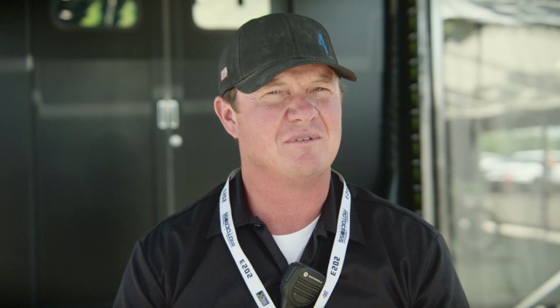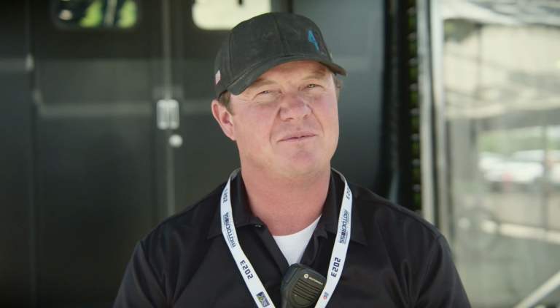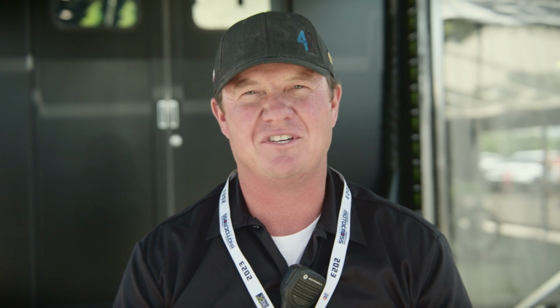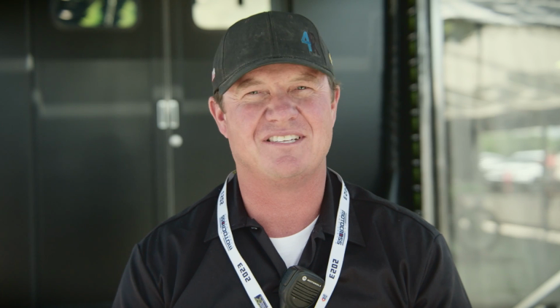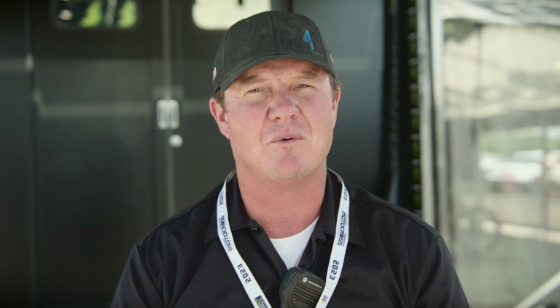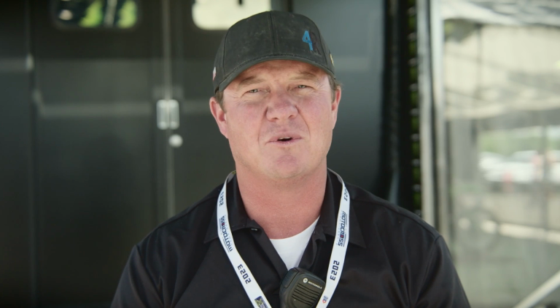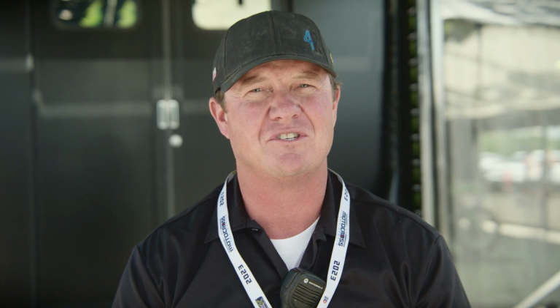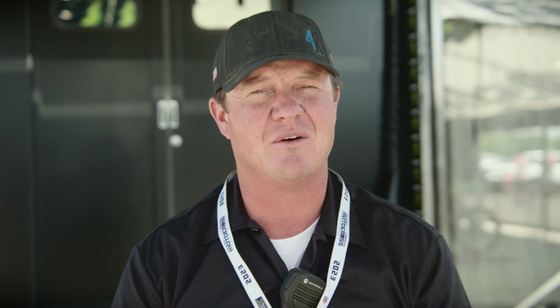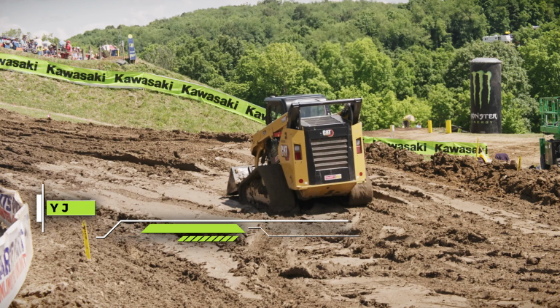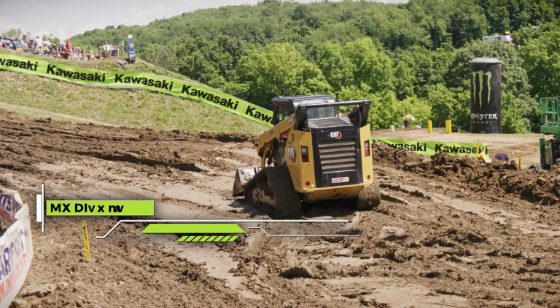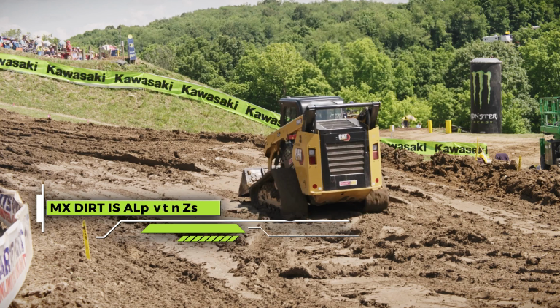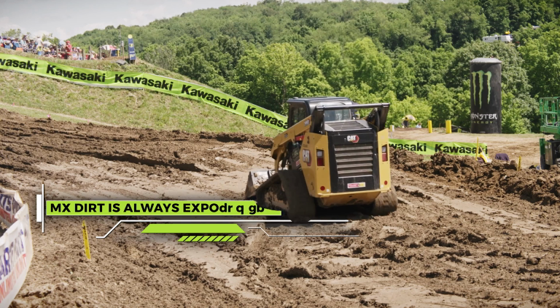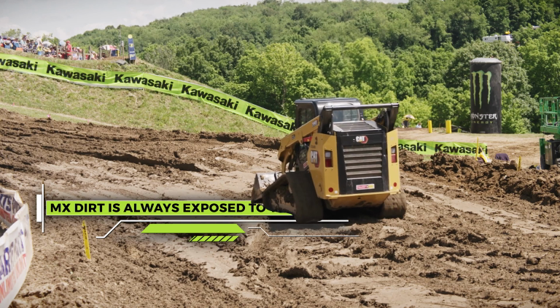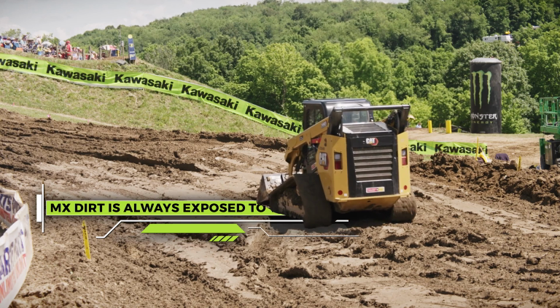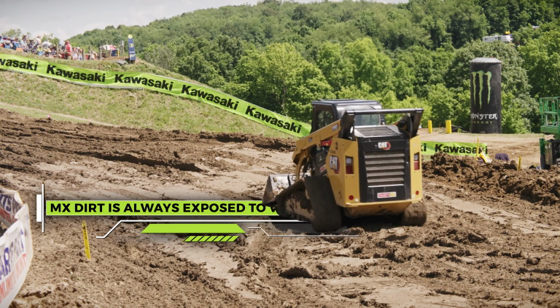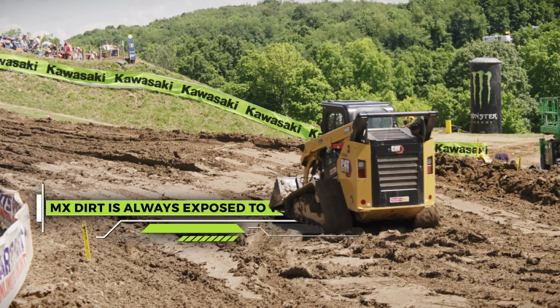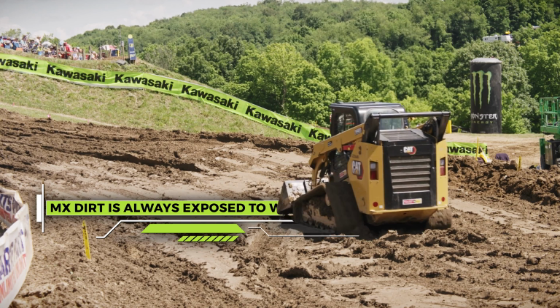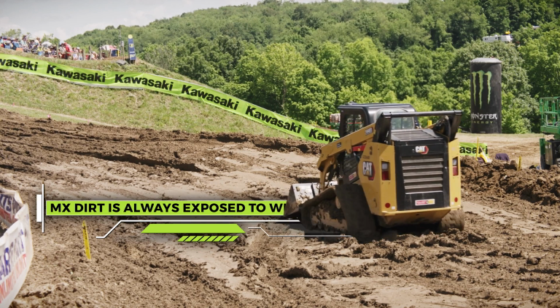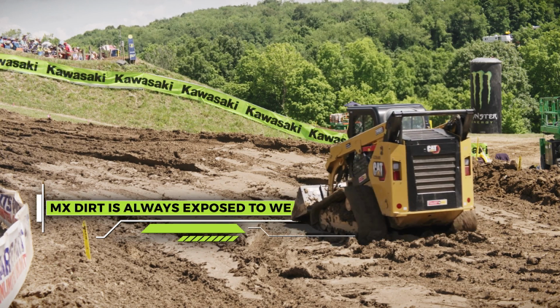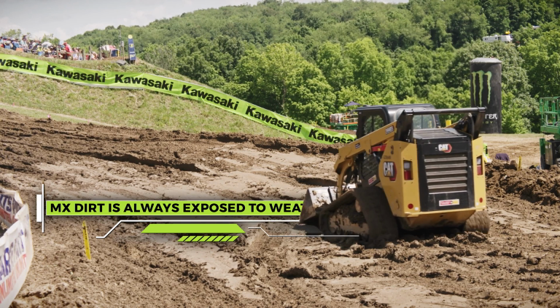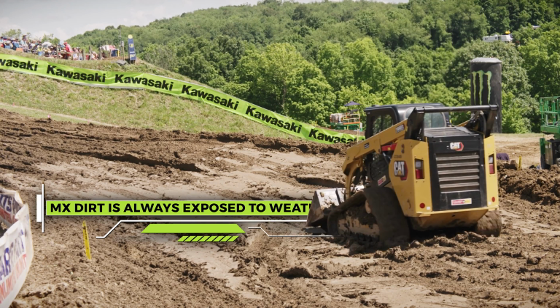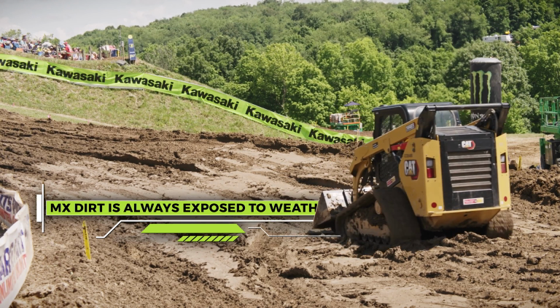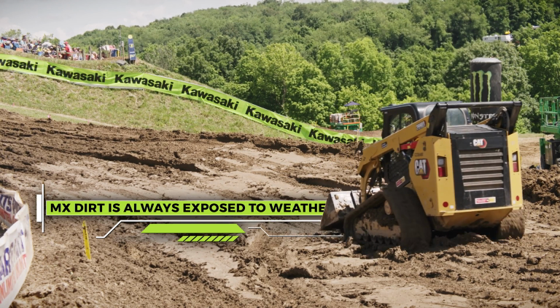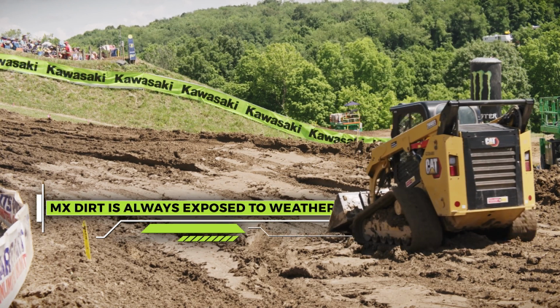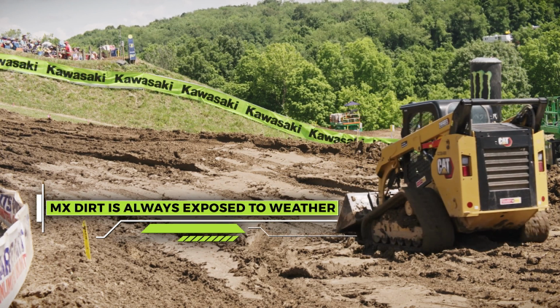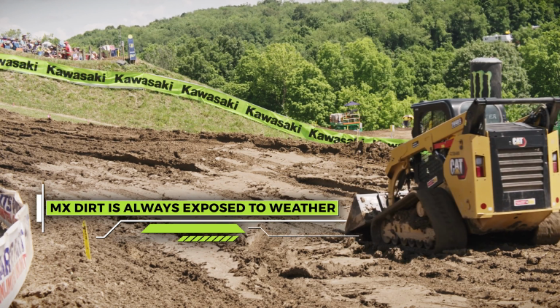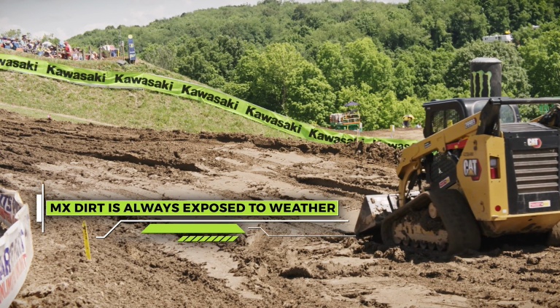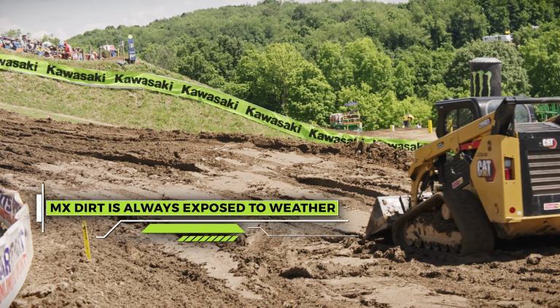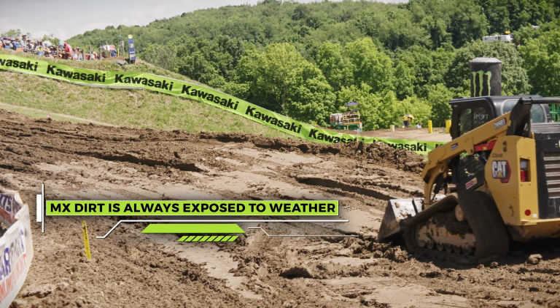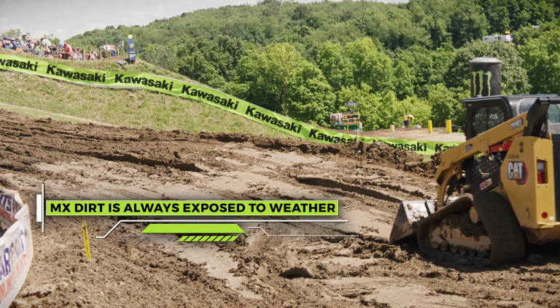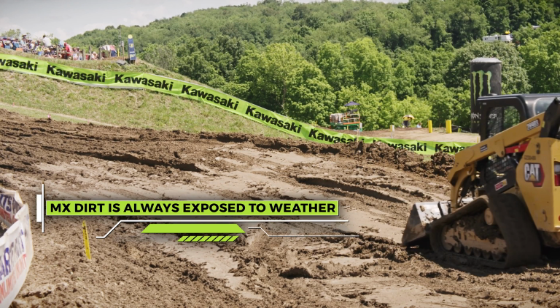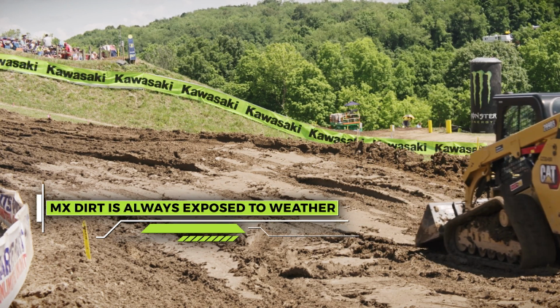Sometimes you're just dealt with what you're dealt with. Like this weekend here, we had almost an inch of rain last night, after we had already had the track prepped.